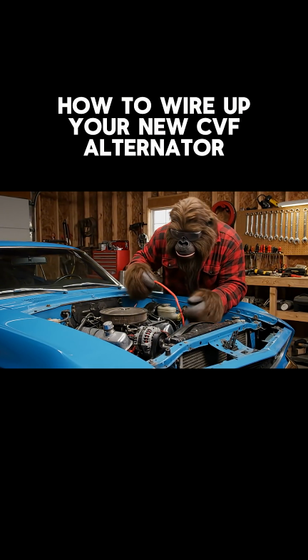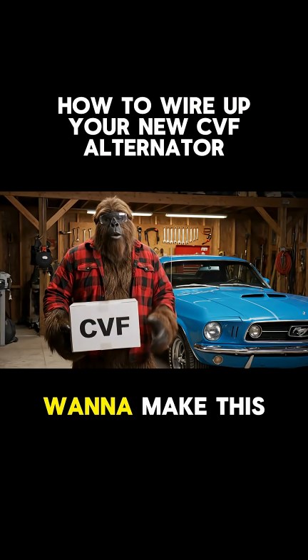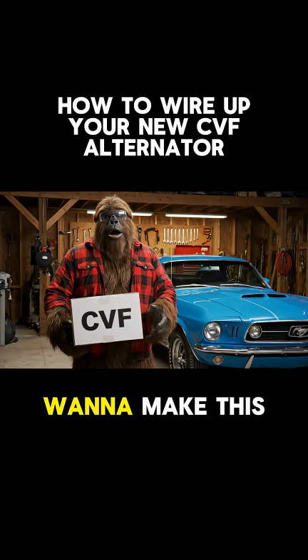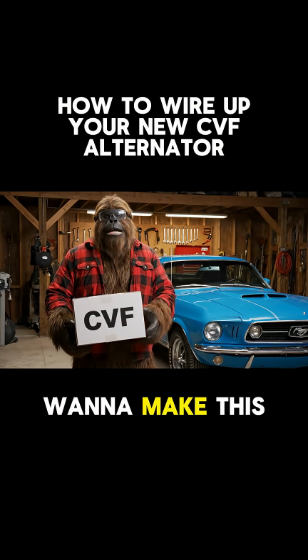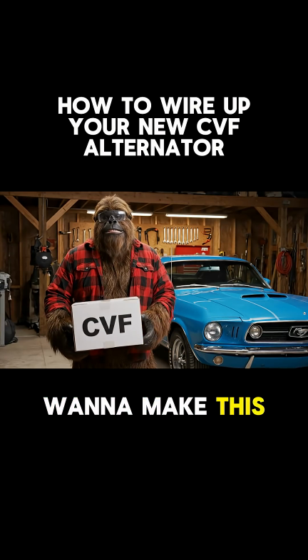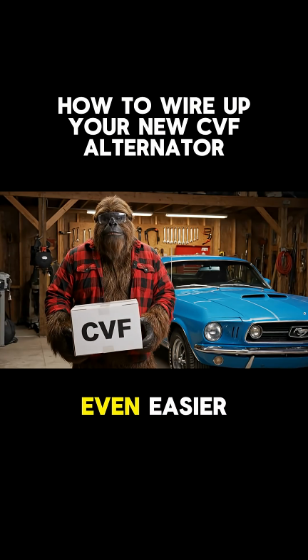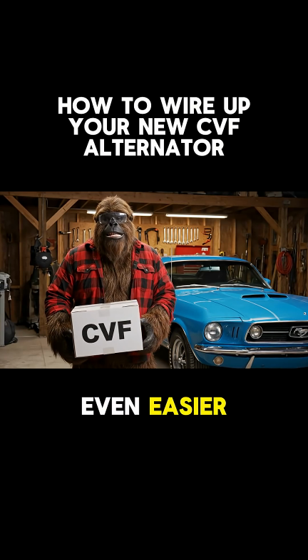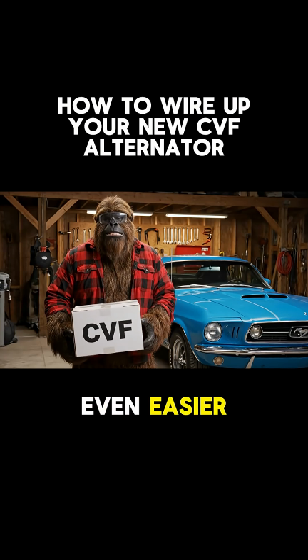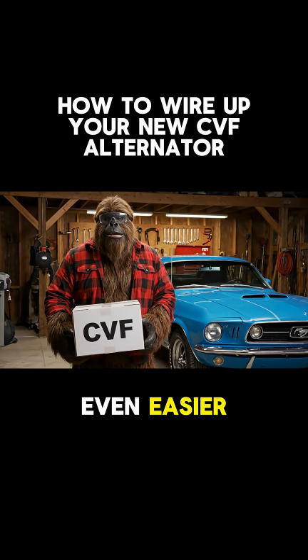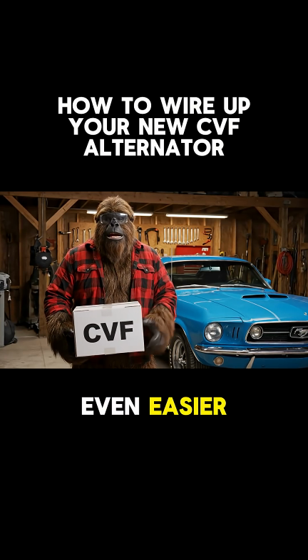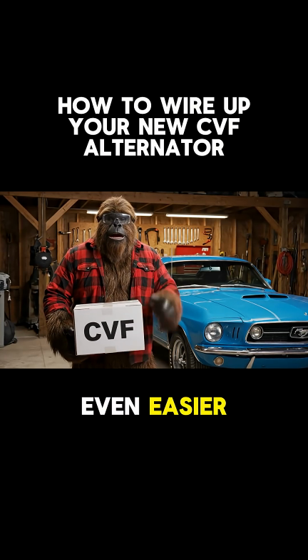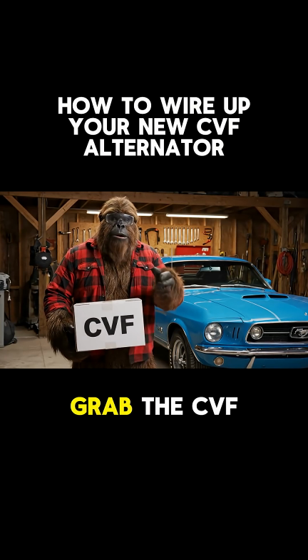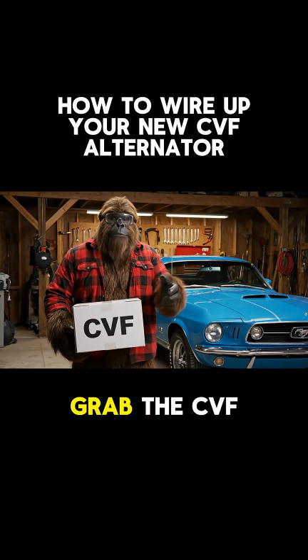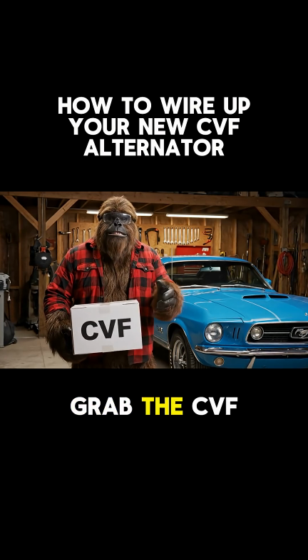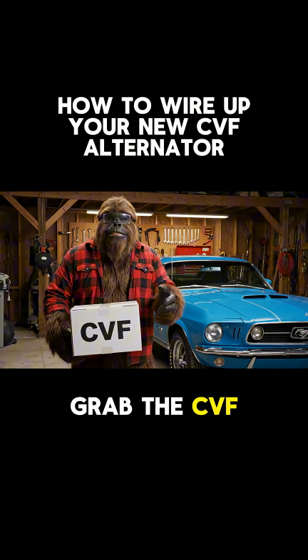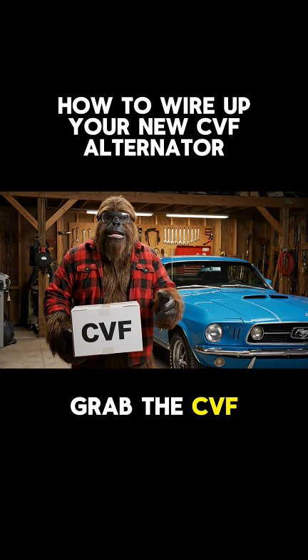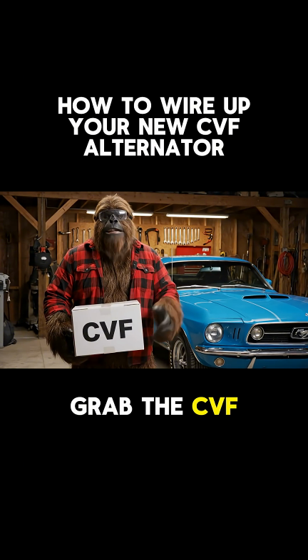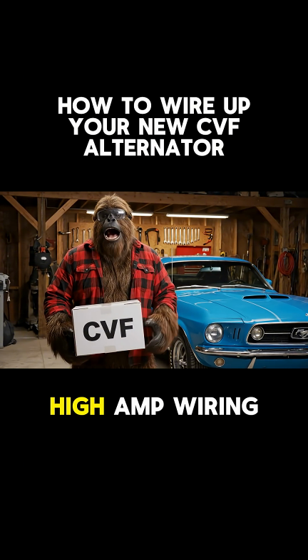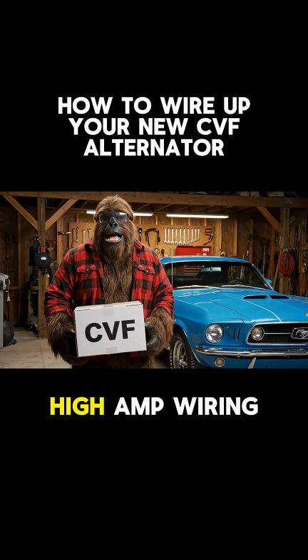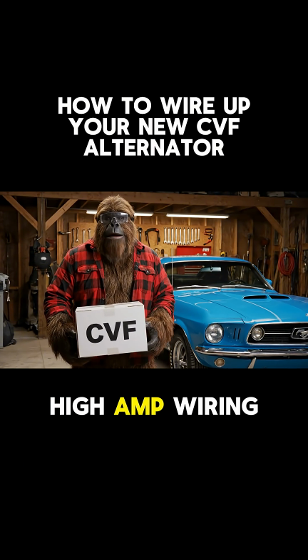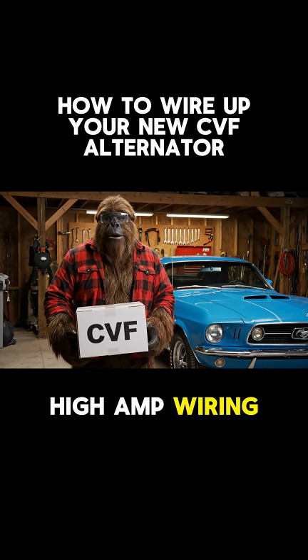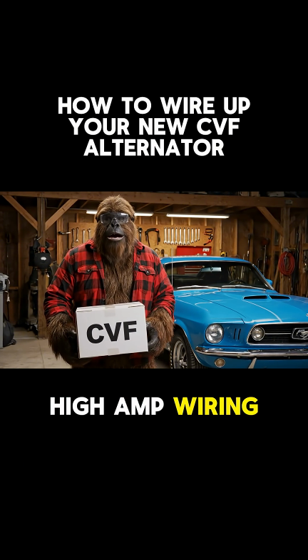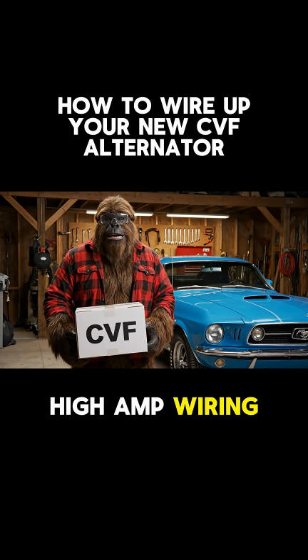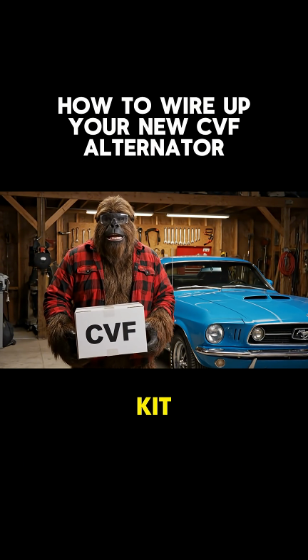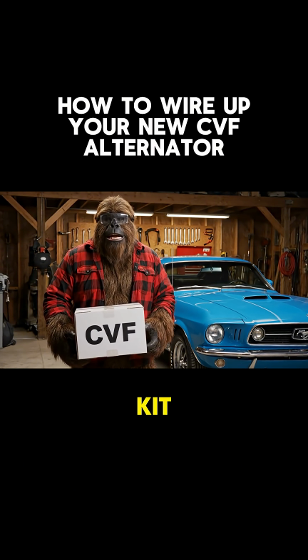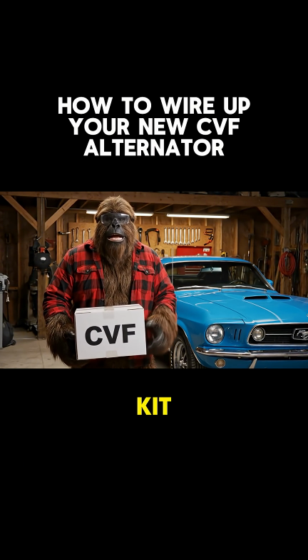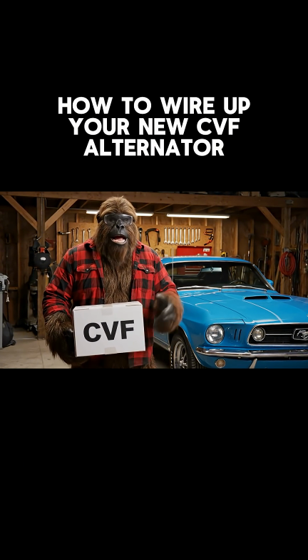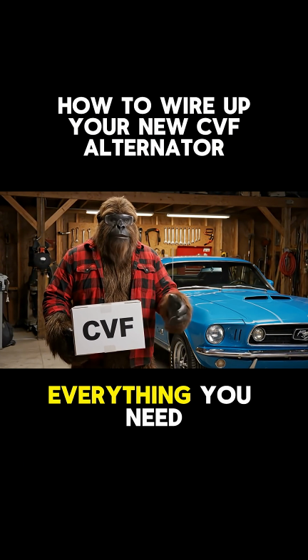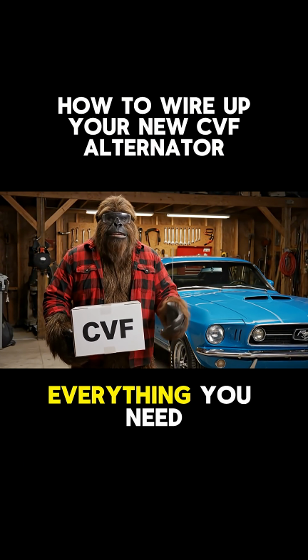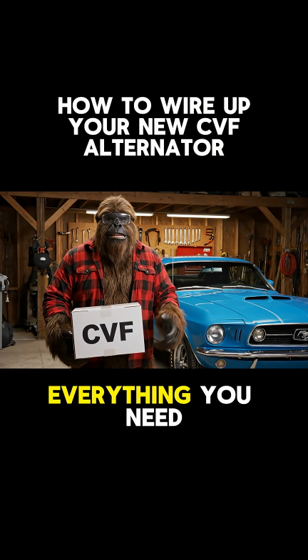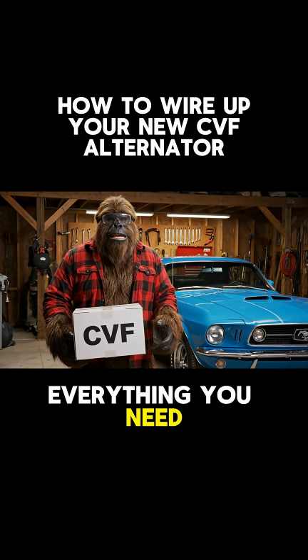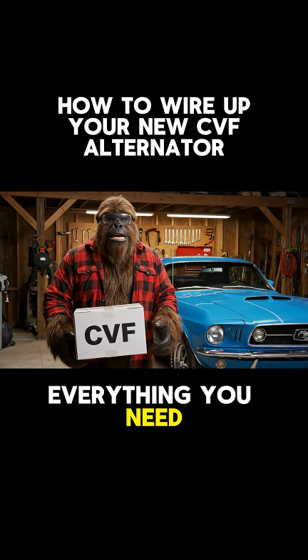Want to make this even easier? Grab the CVF high amp wiring kit. Everything you need.